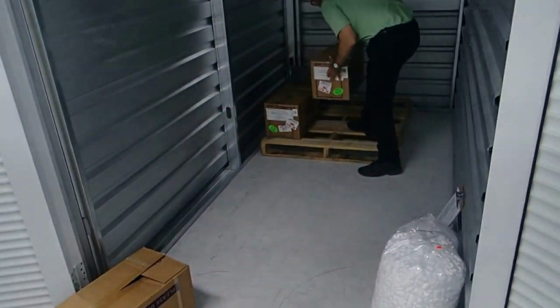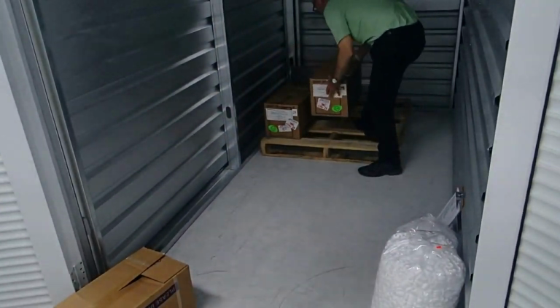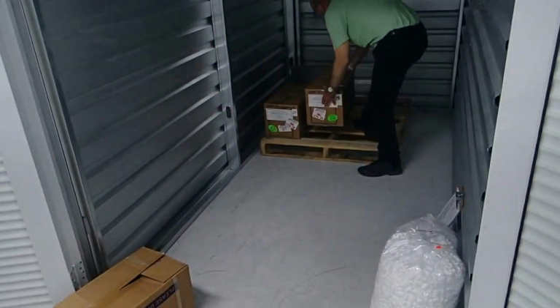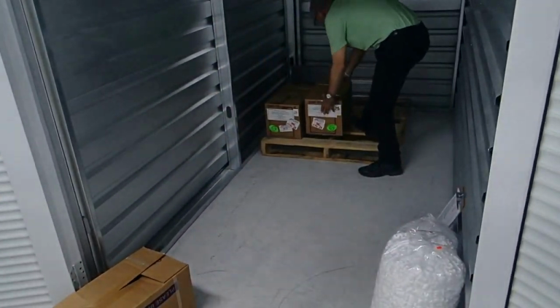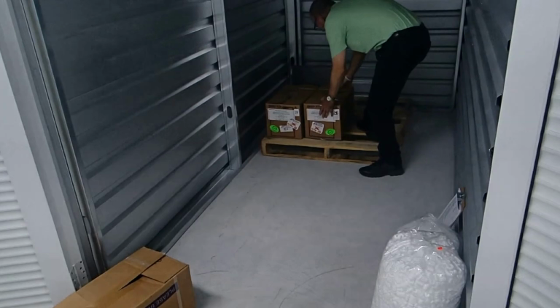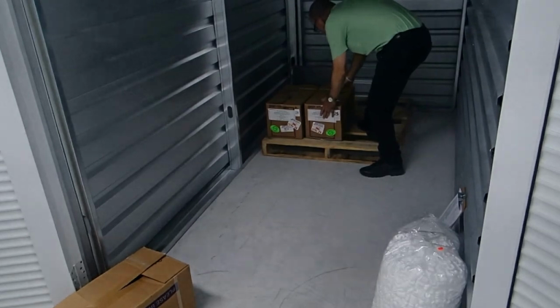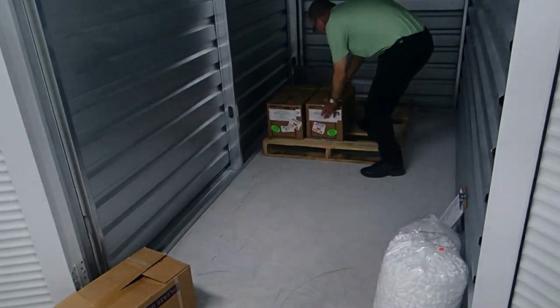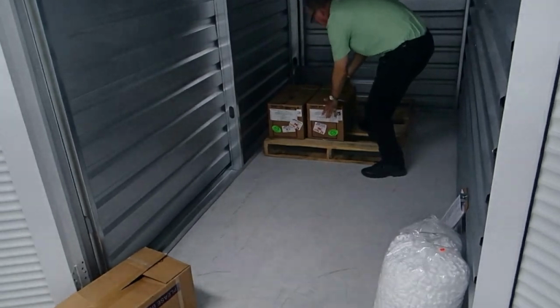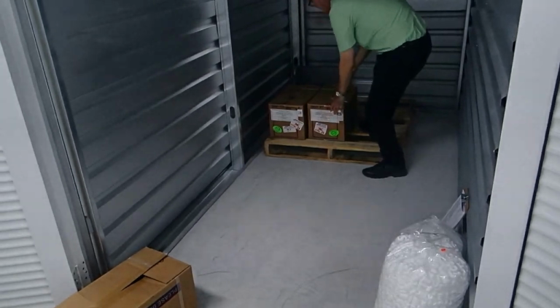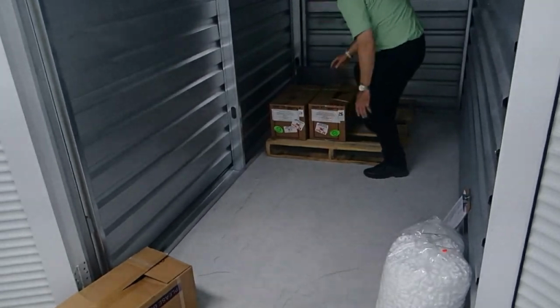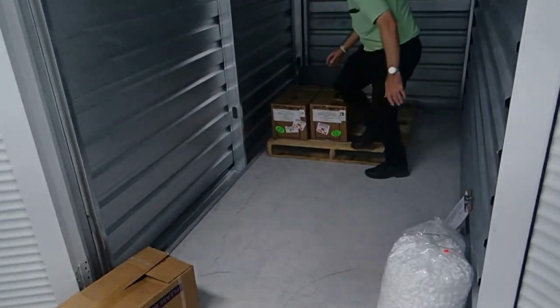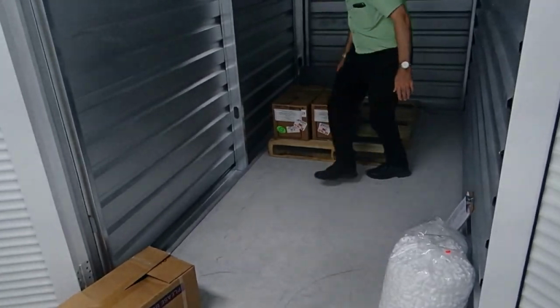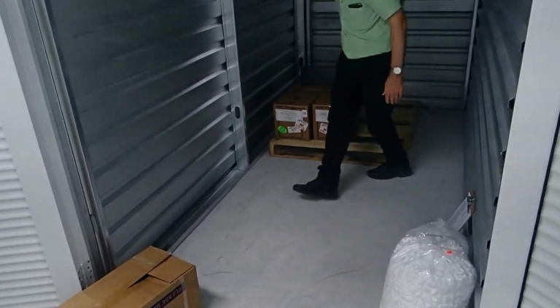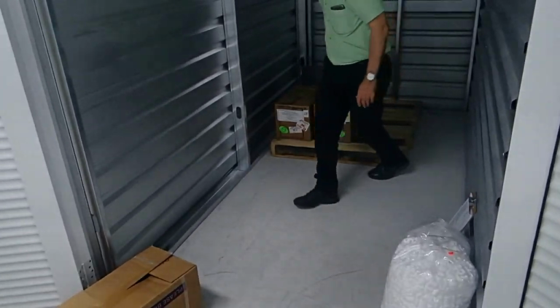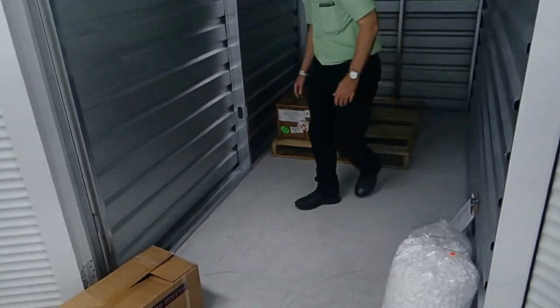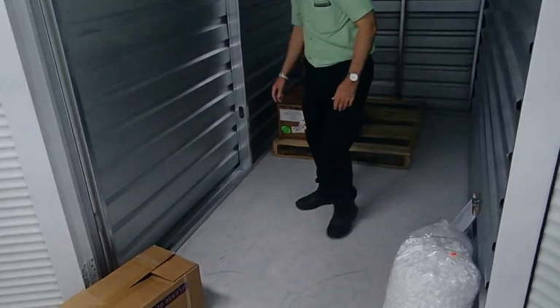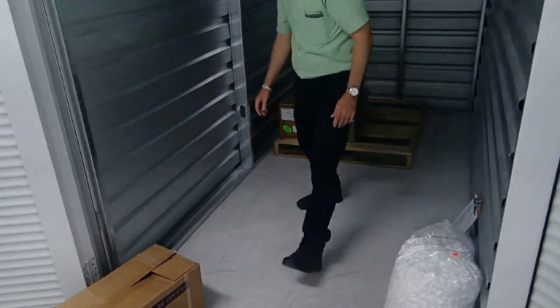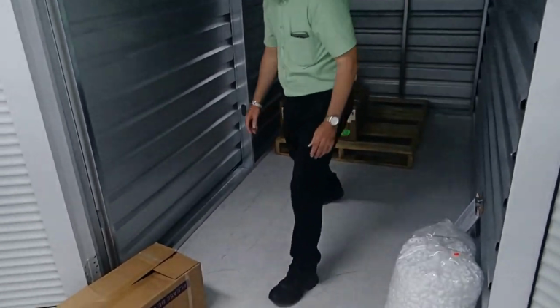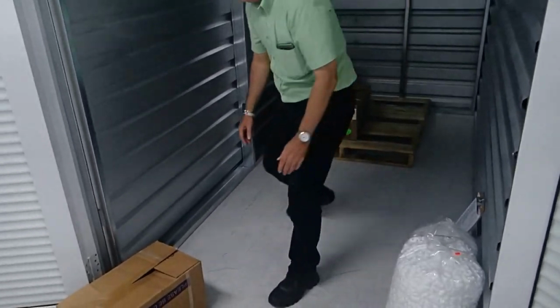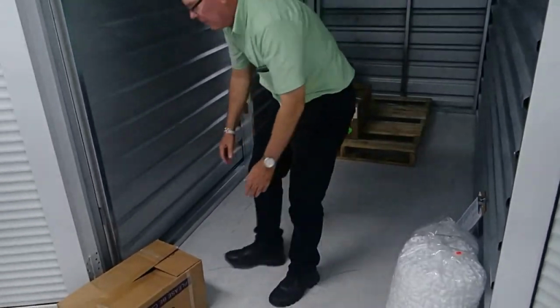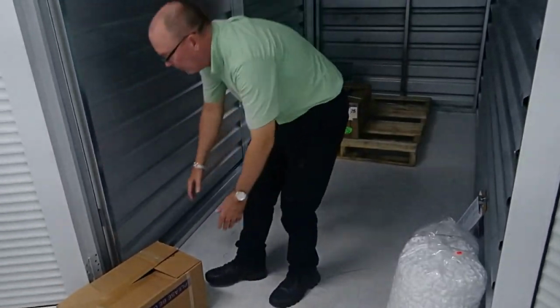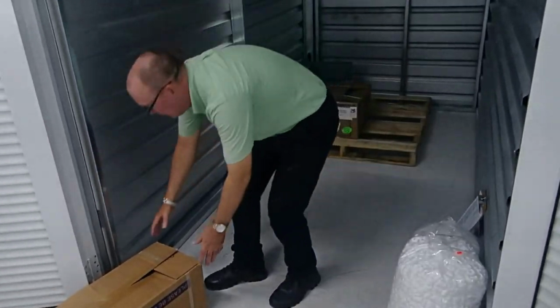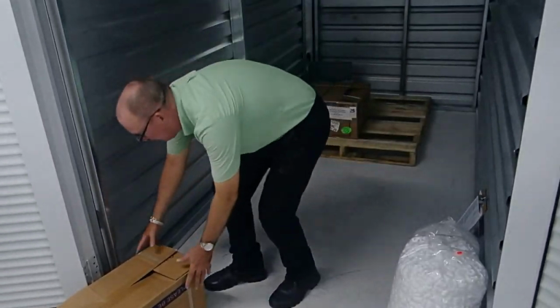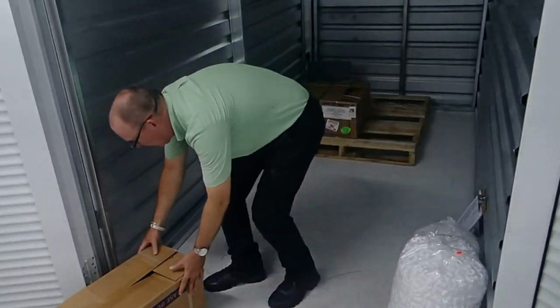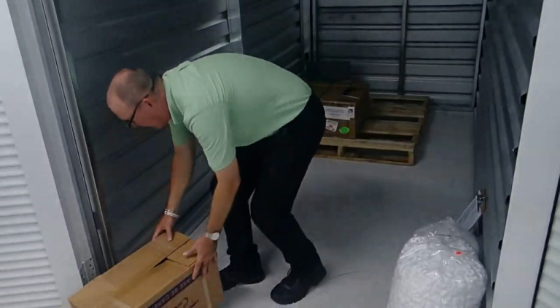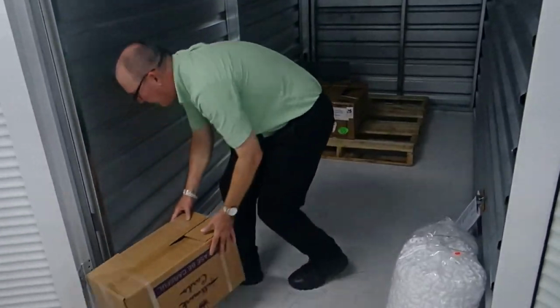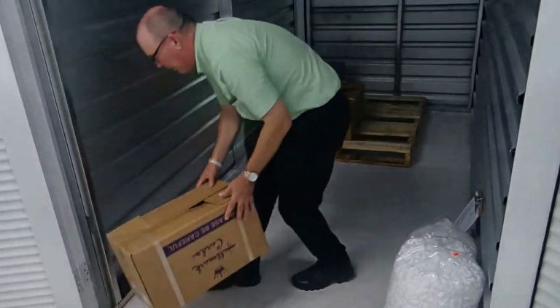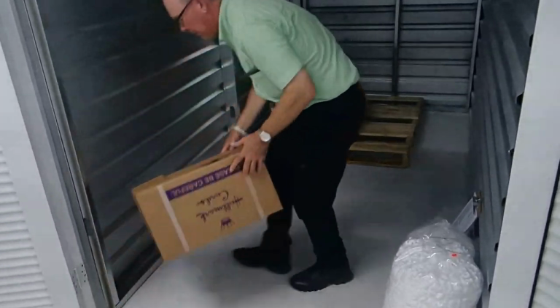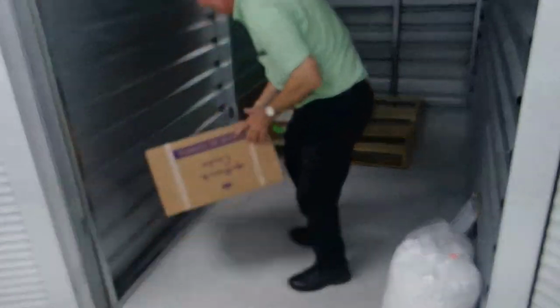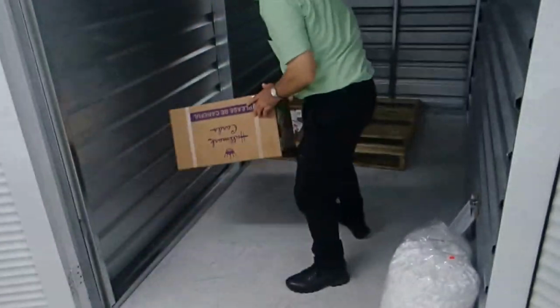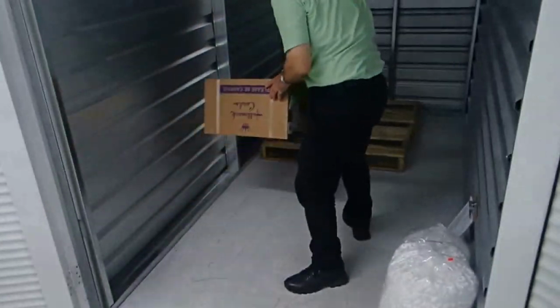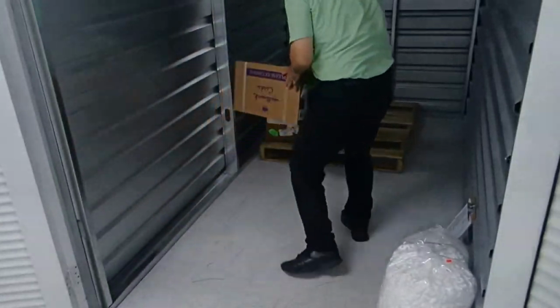Never store food in your storage unit as this attracts pests.